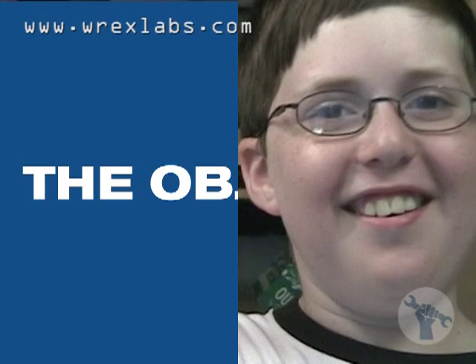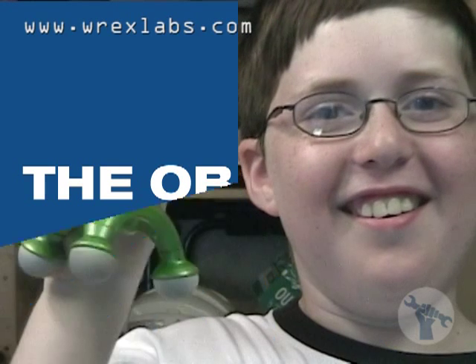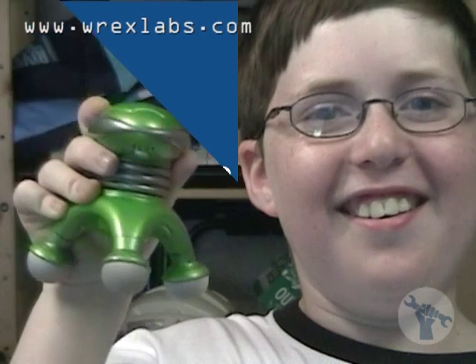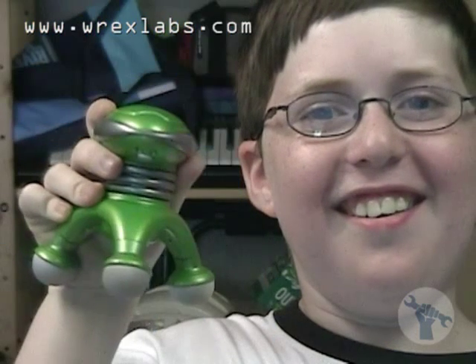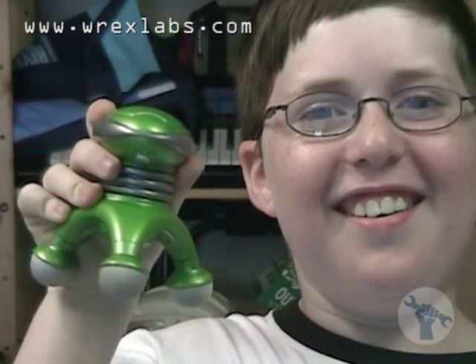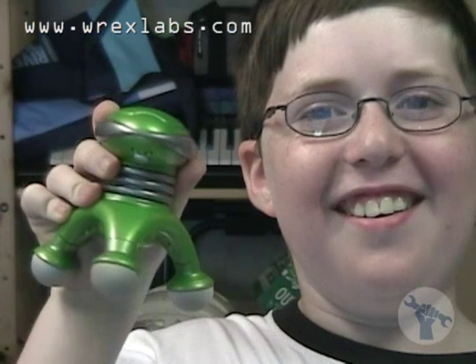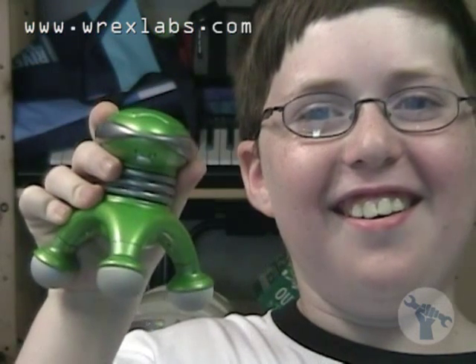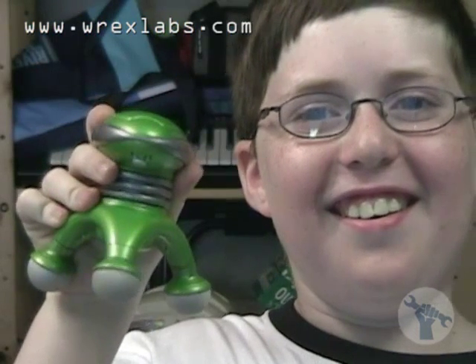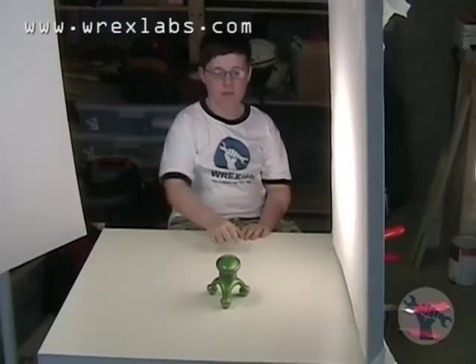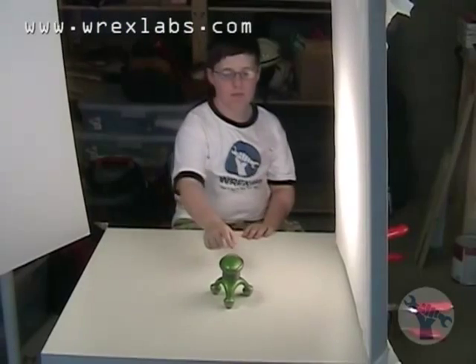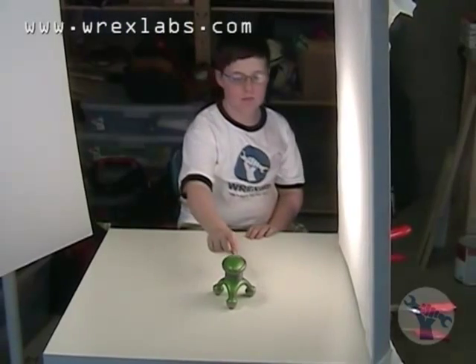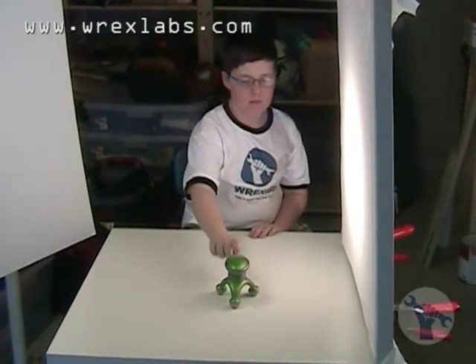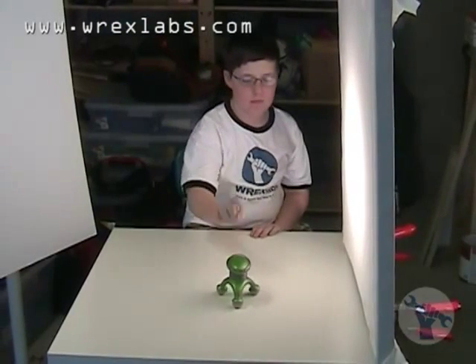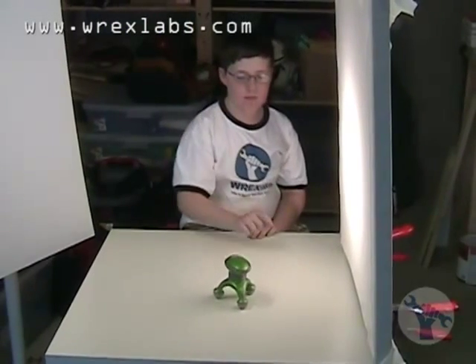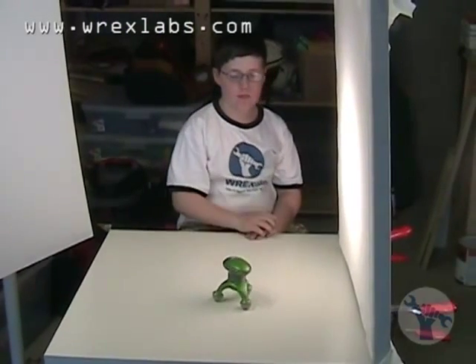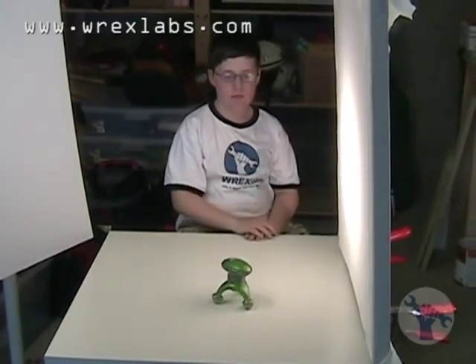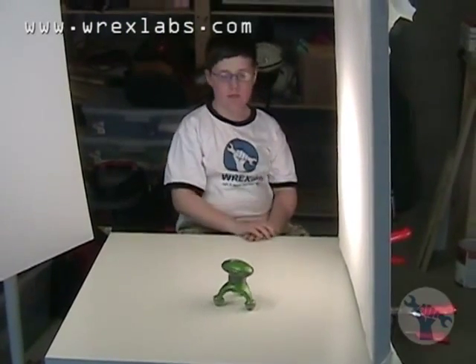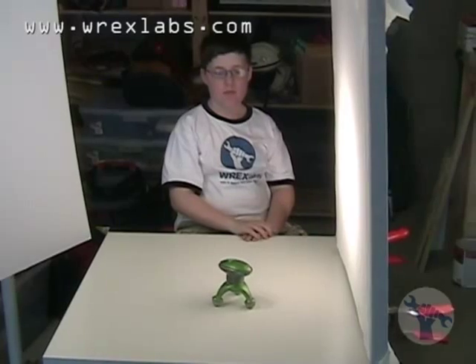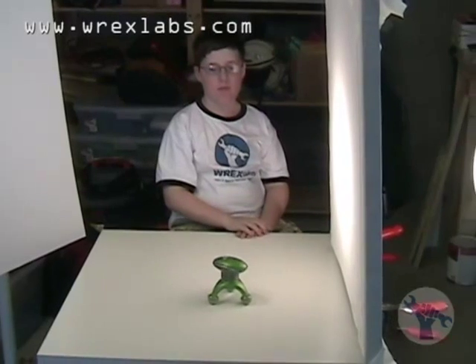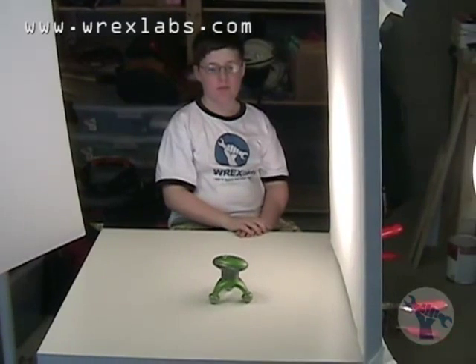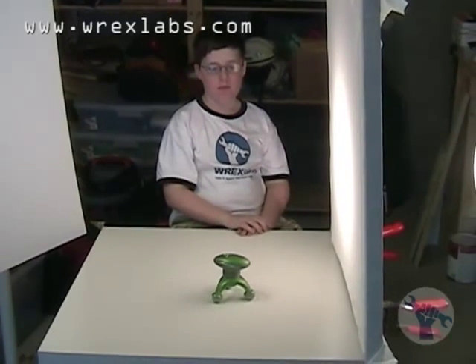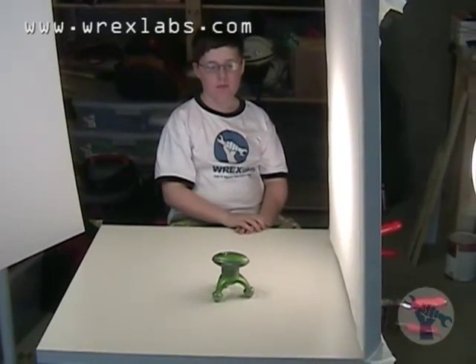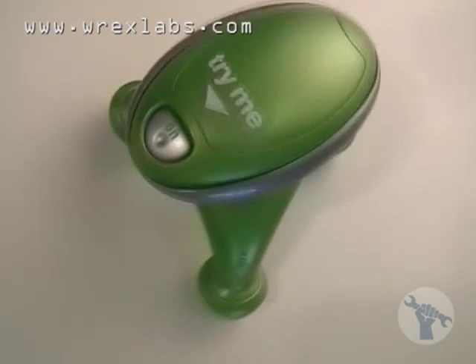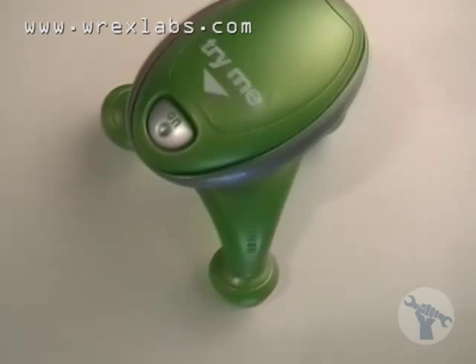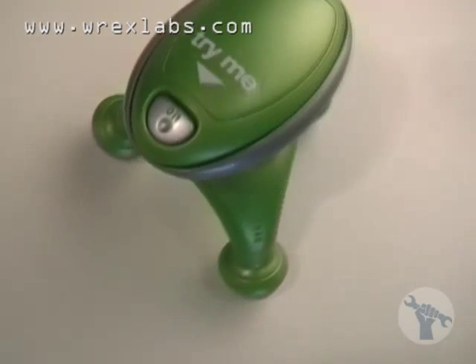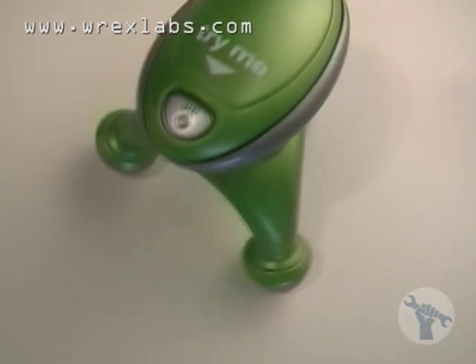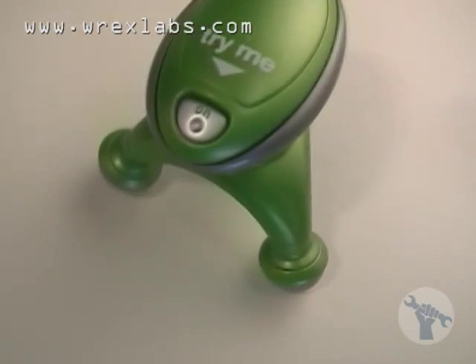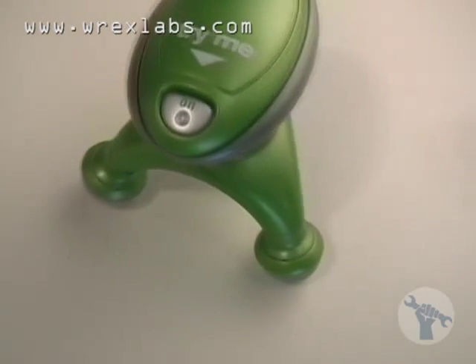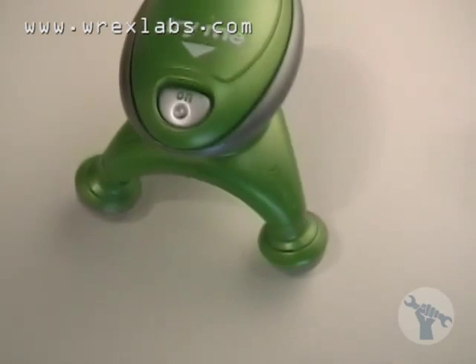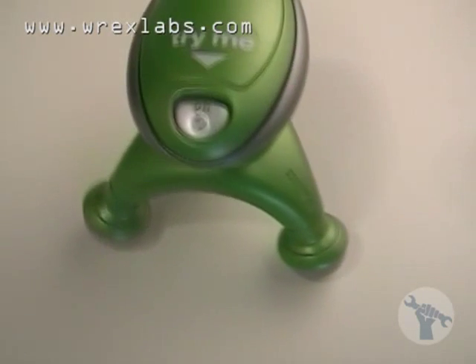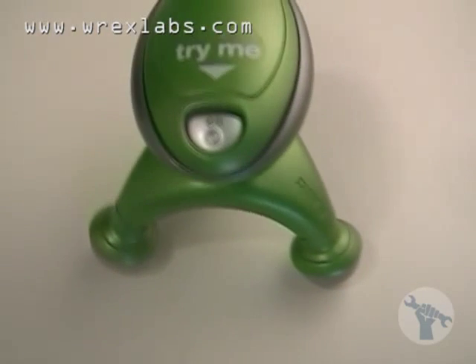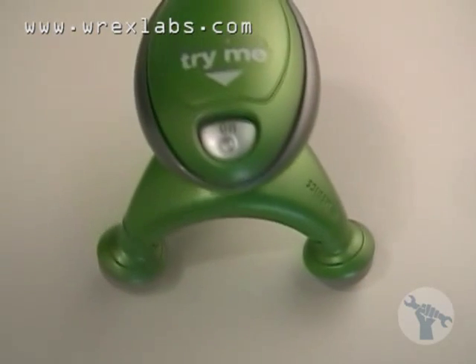Today we're taking apart a mini massager. We want to find out what makes it vibrate. It kind of looks like an alien.